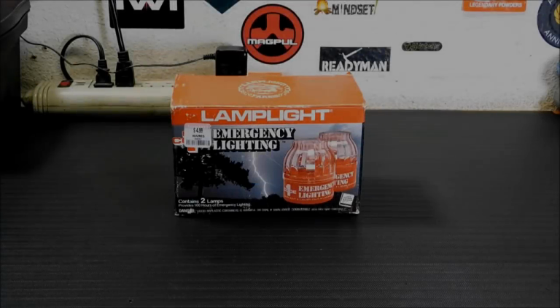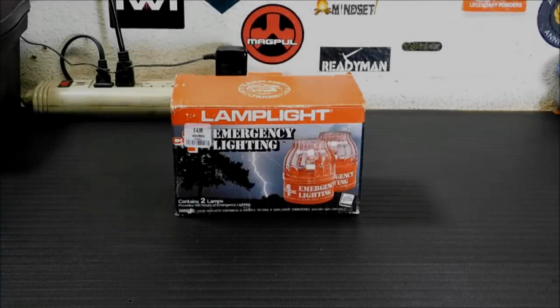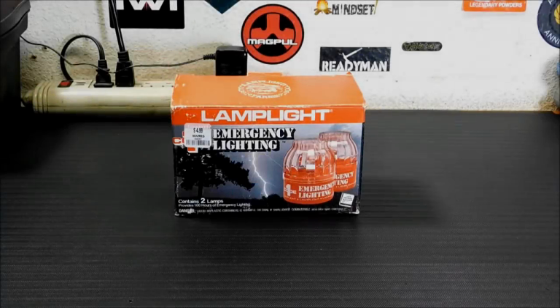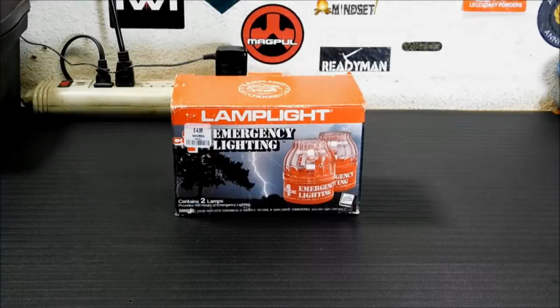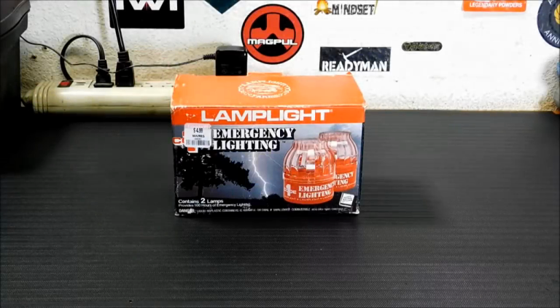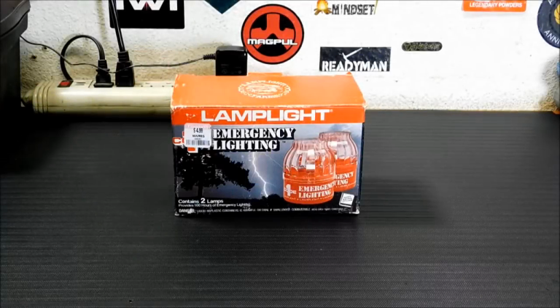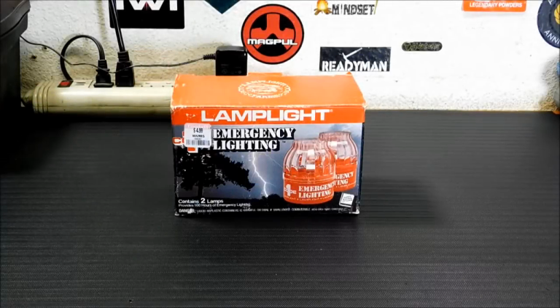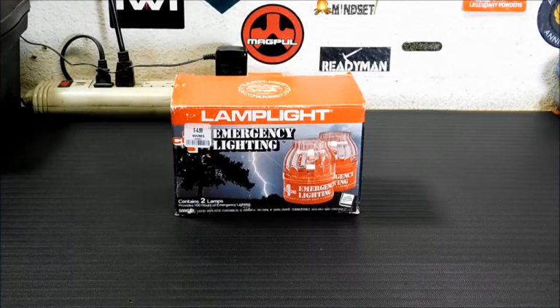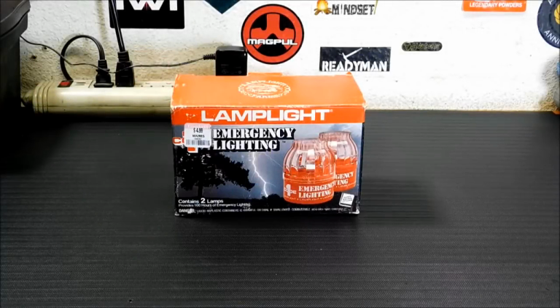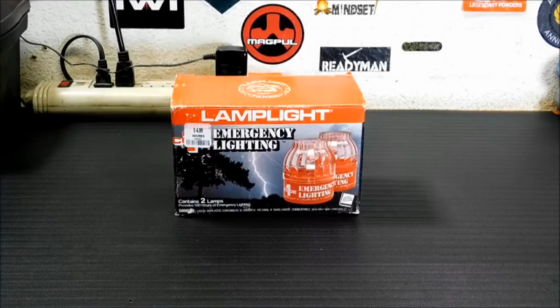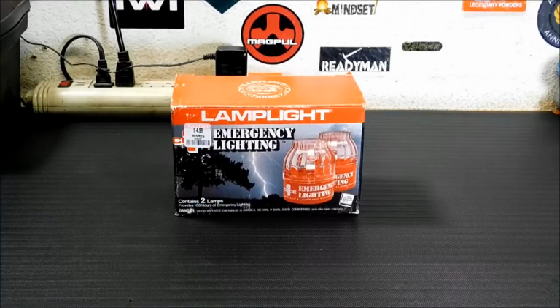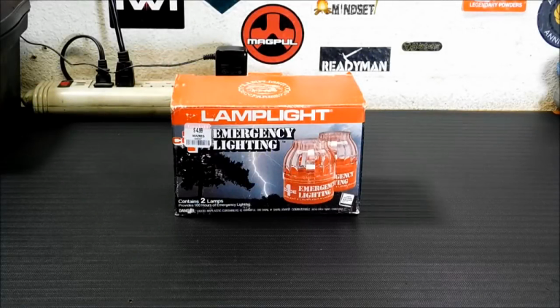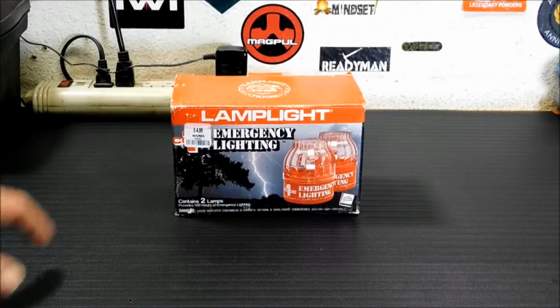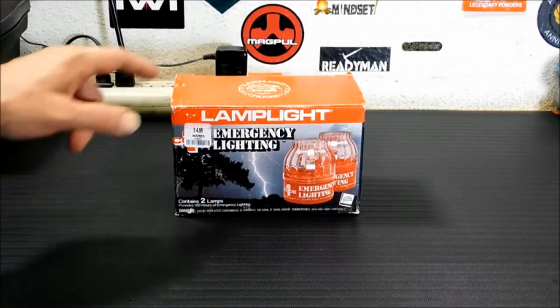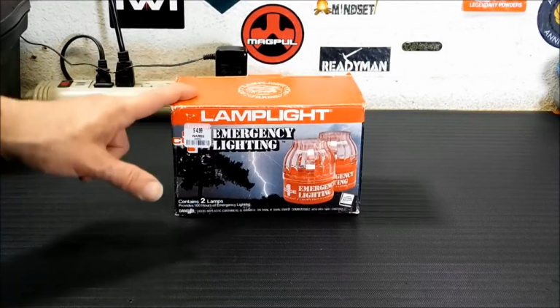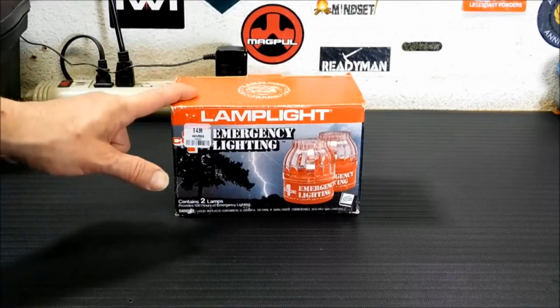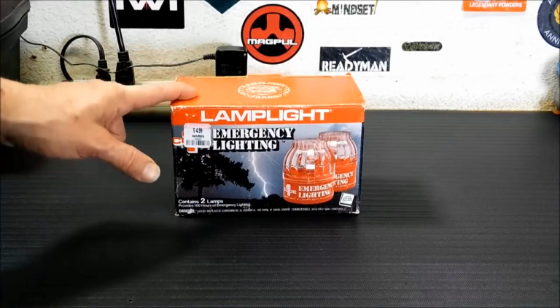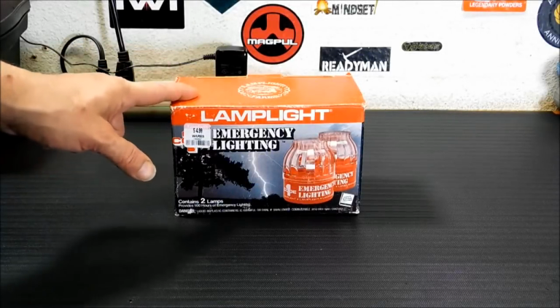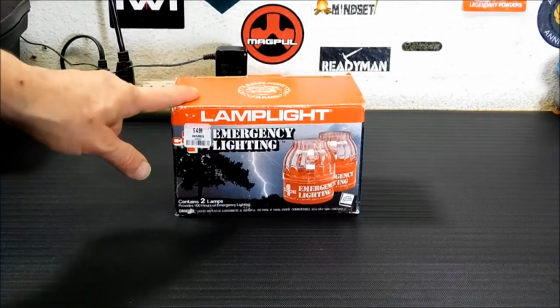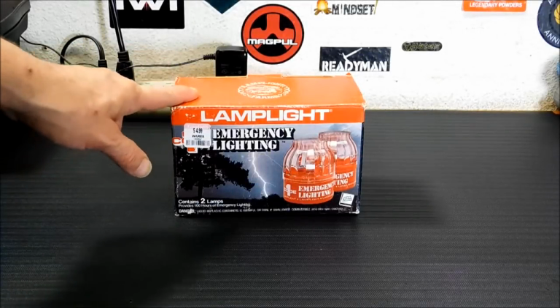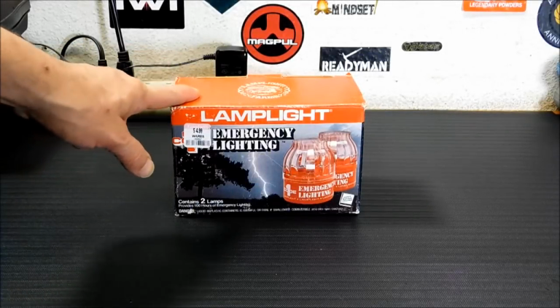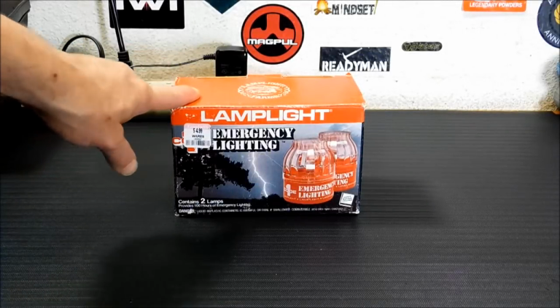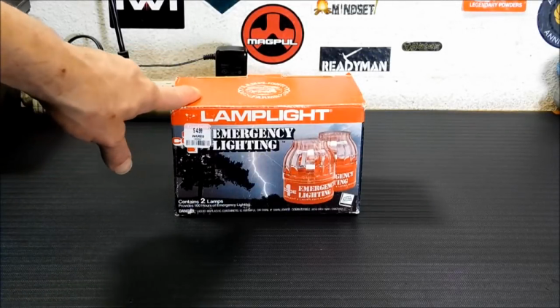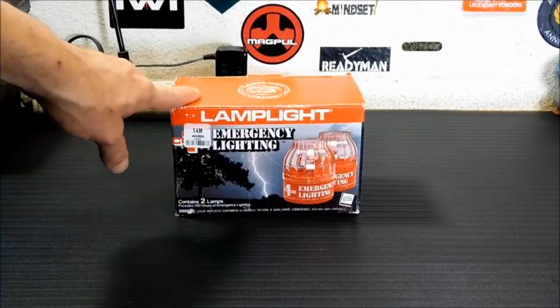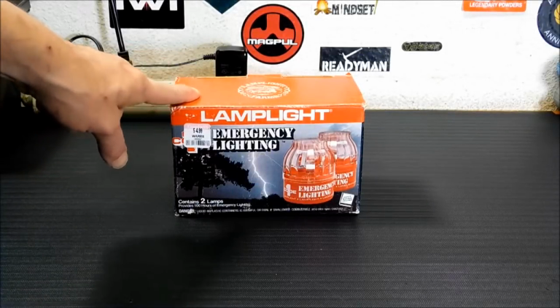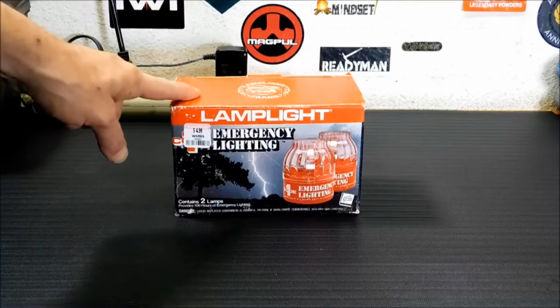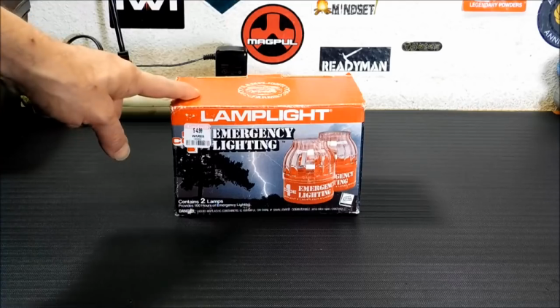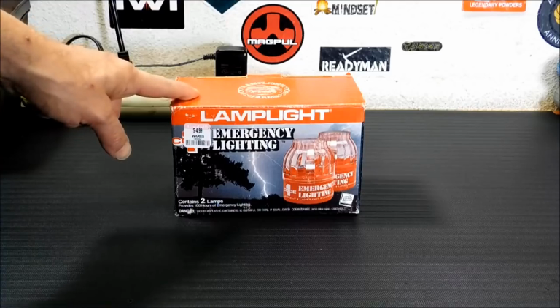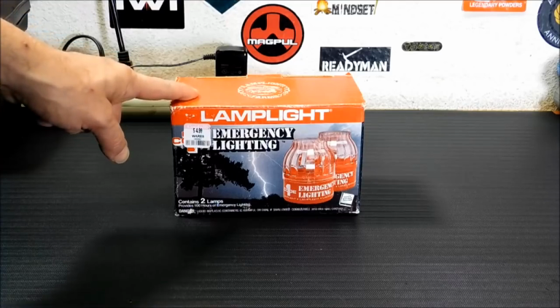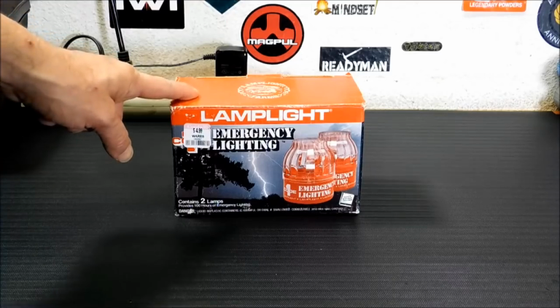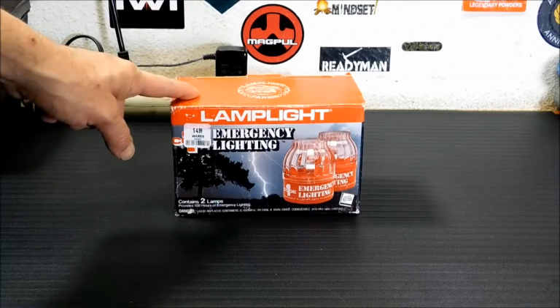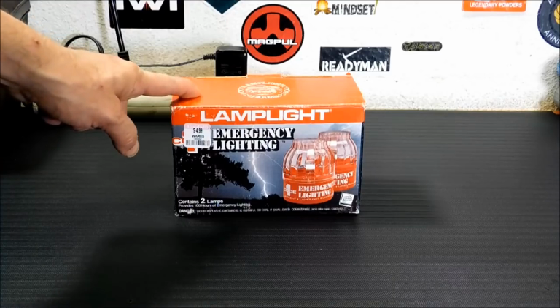Hey everybody, welcome back. Today we're going to take a look at a product from Lamplight Farms — it's the Lamplight Emergency Lighting.